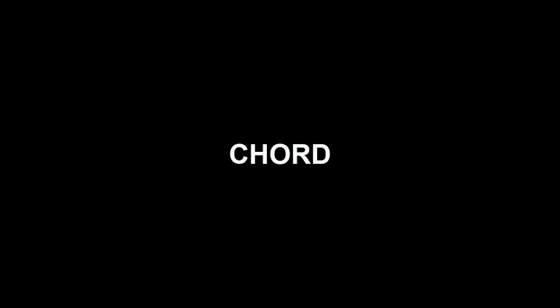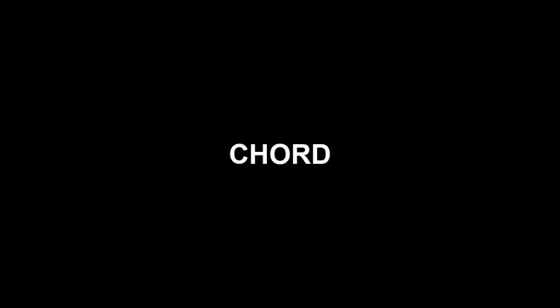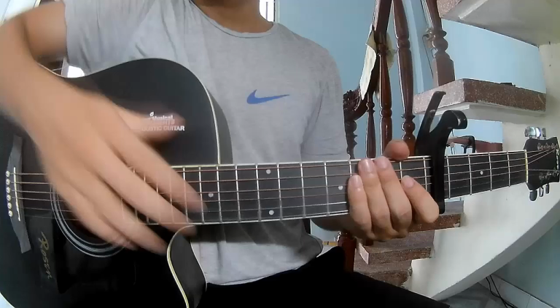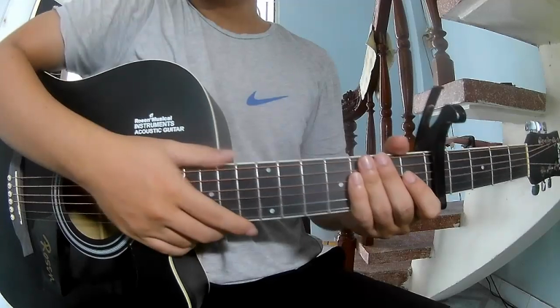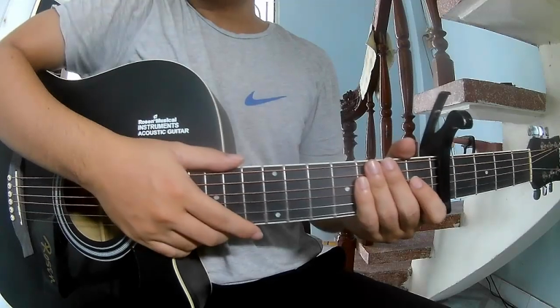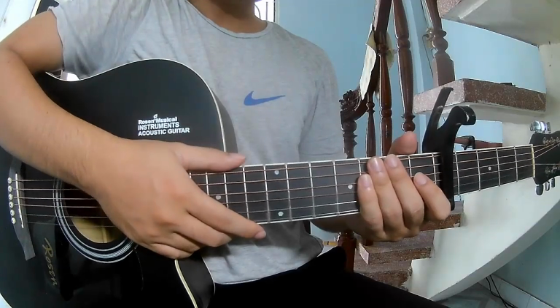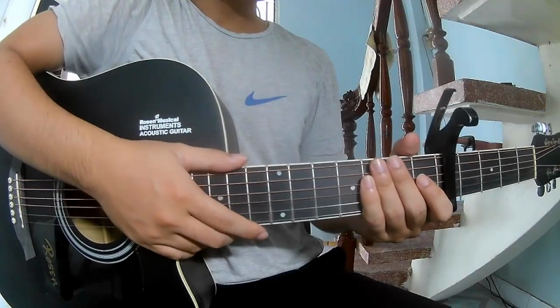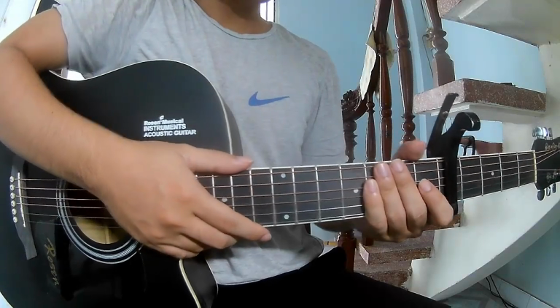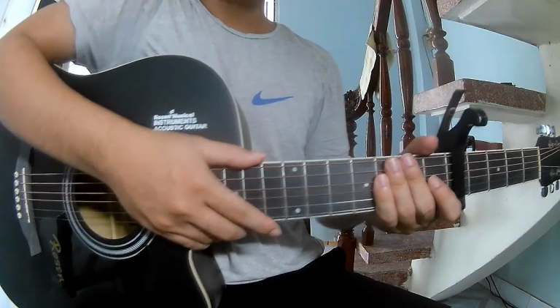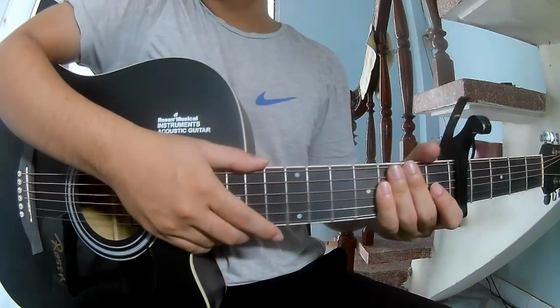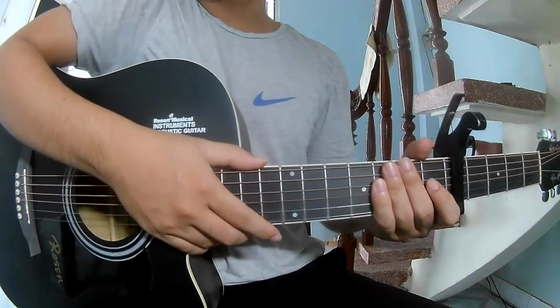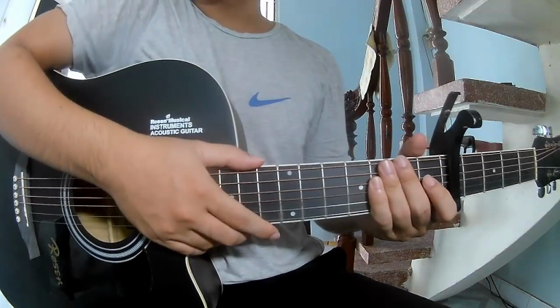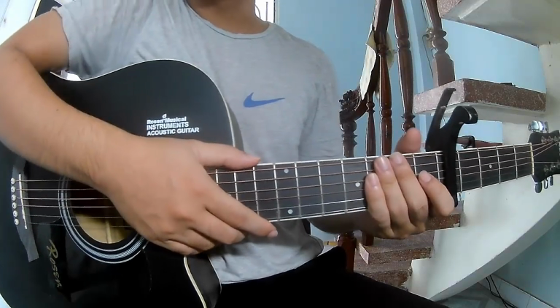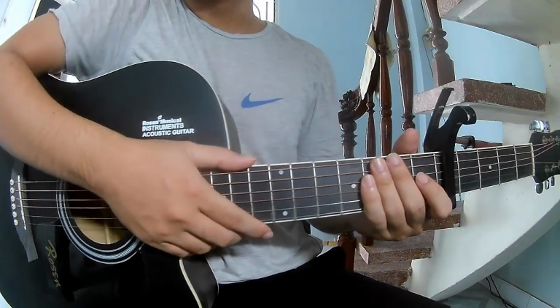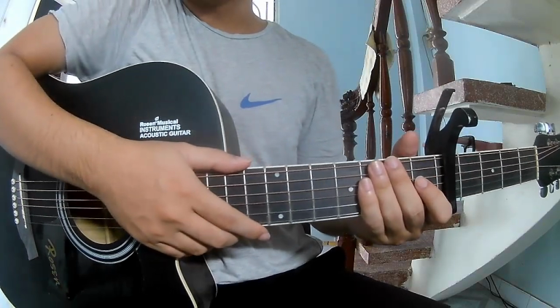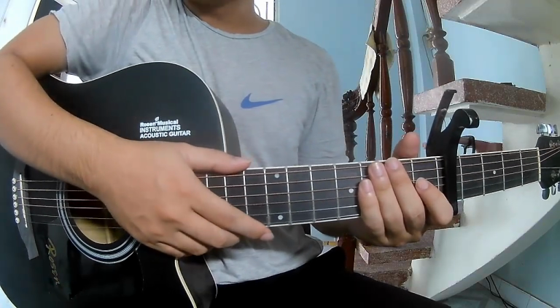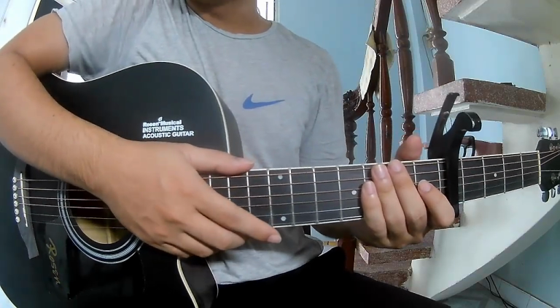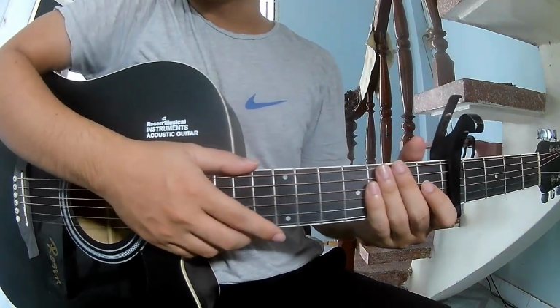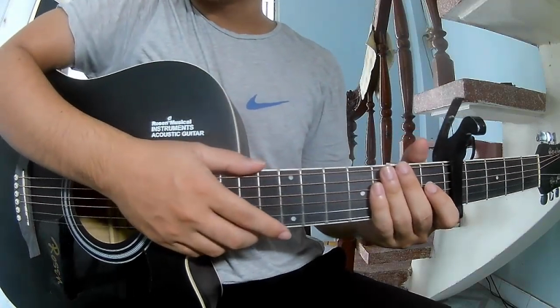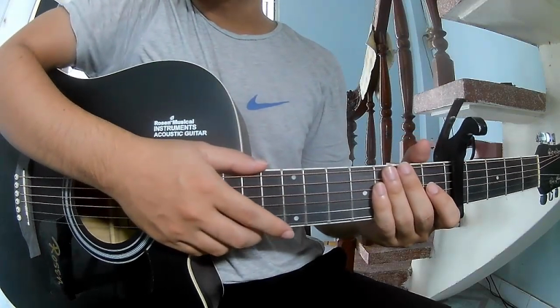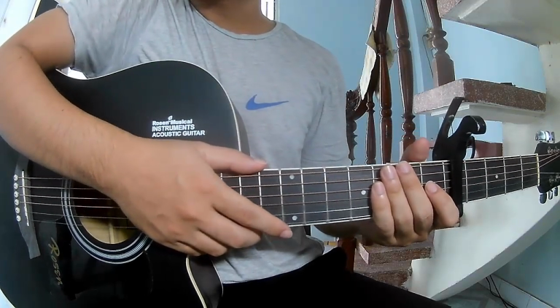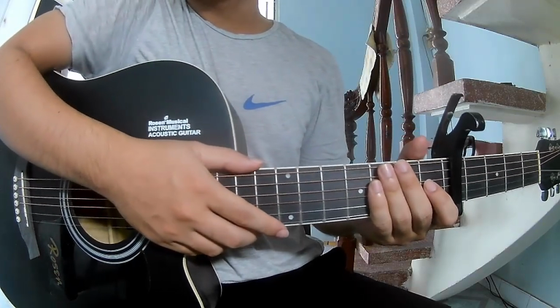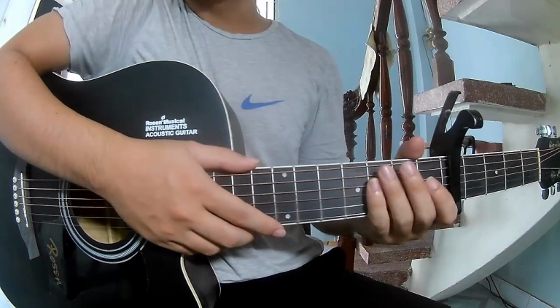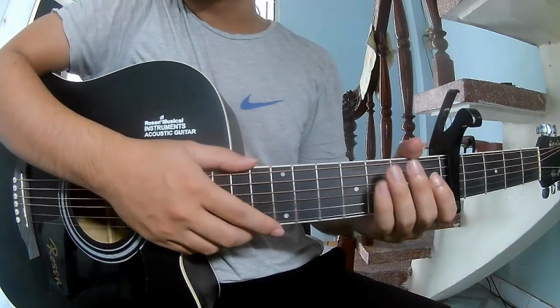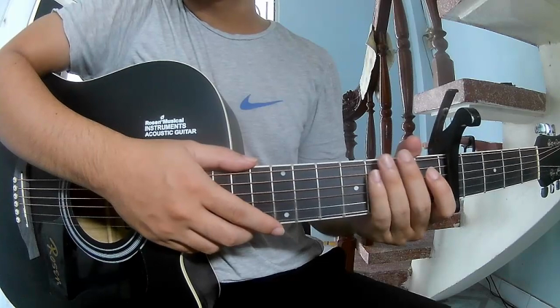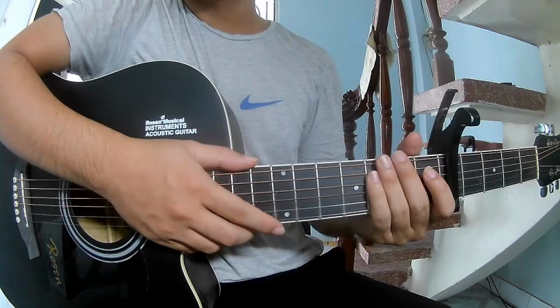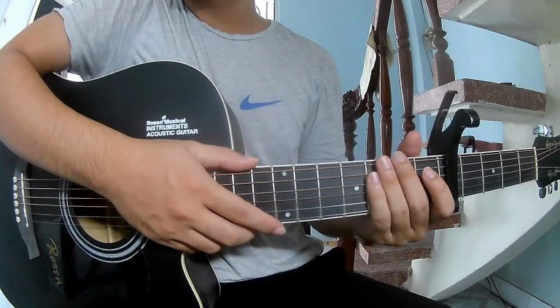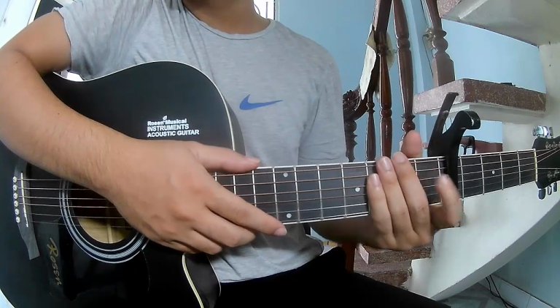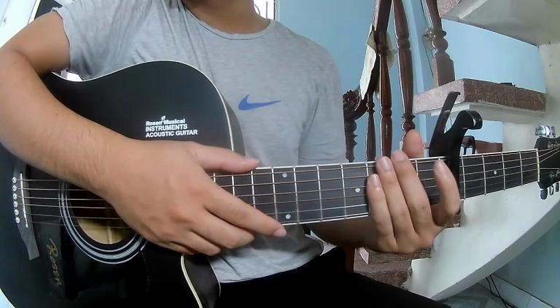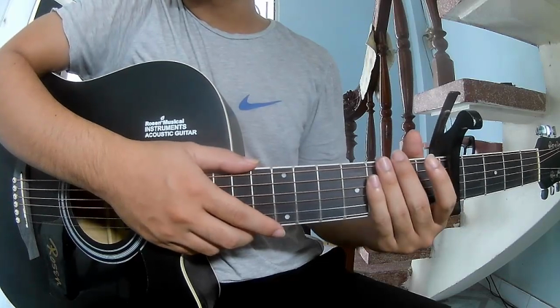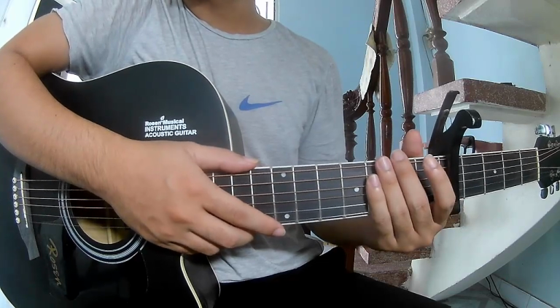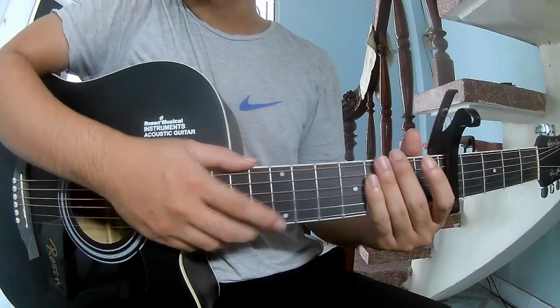Hi everyone! Today we see how to play guitar in No Place by Taylor Swift.